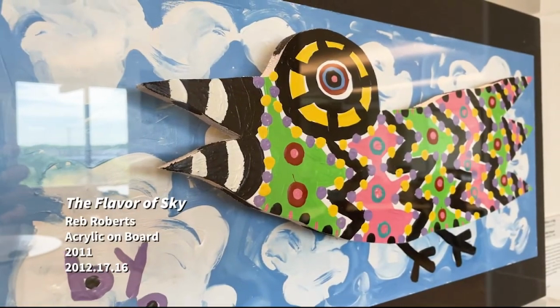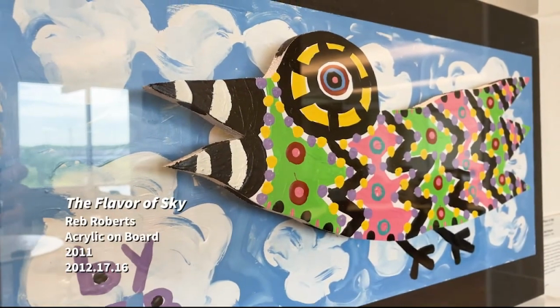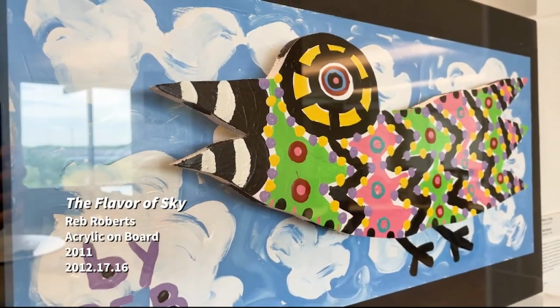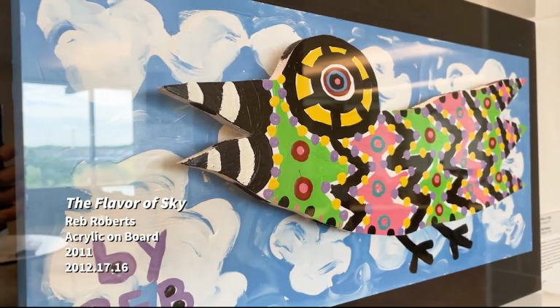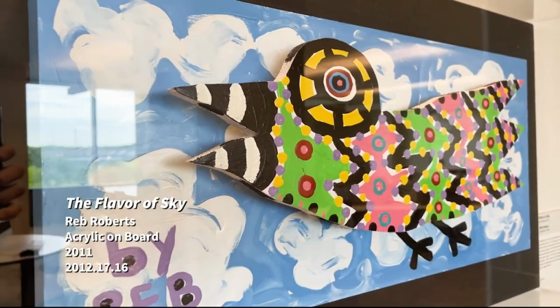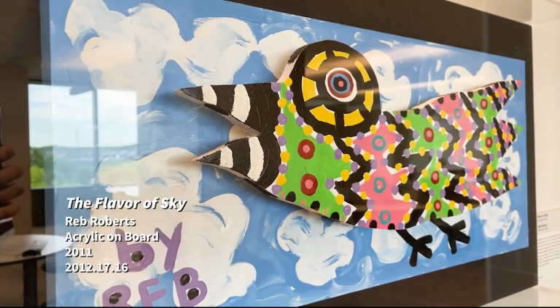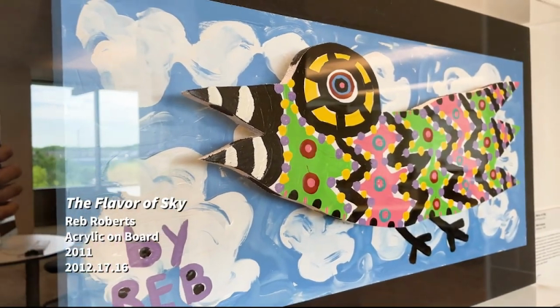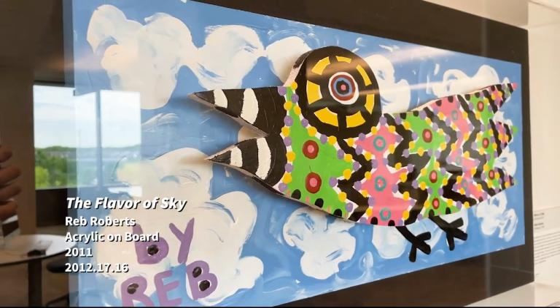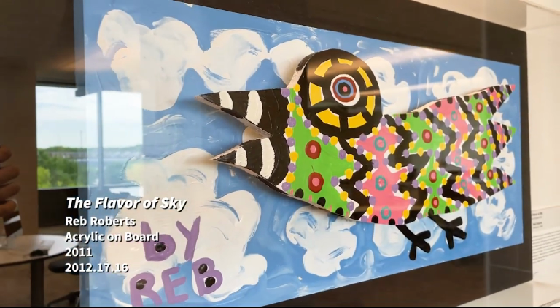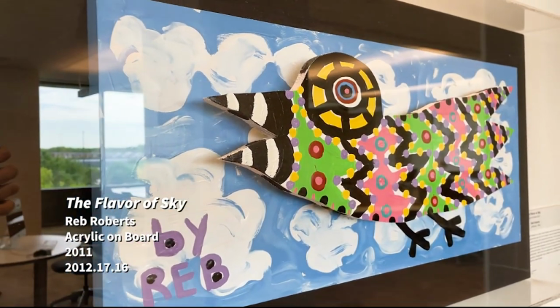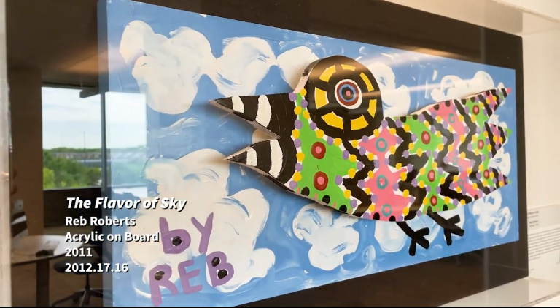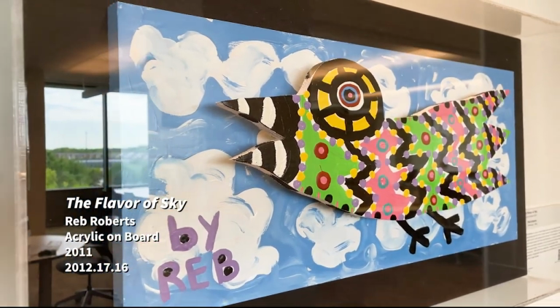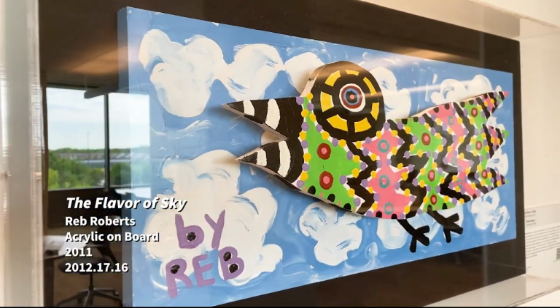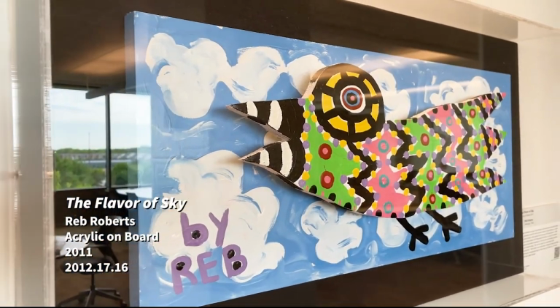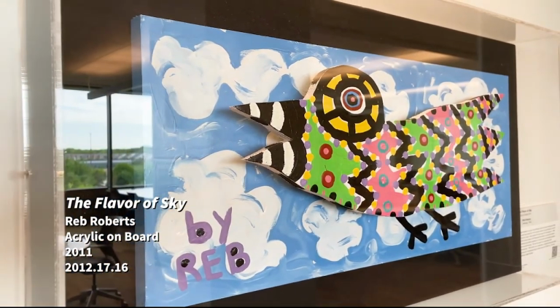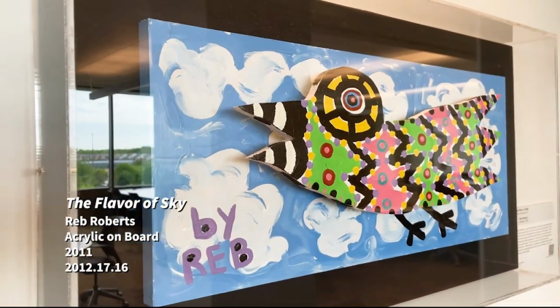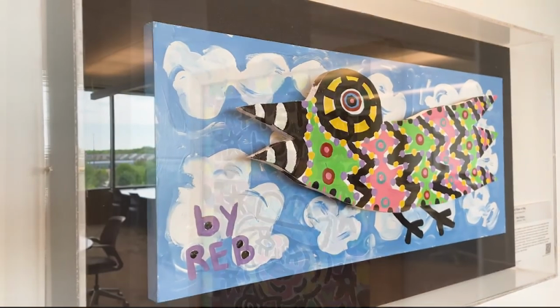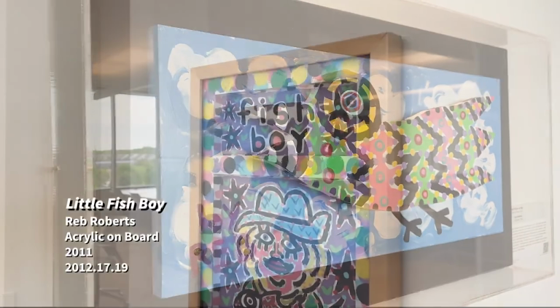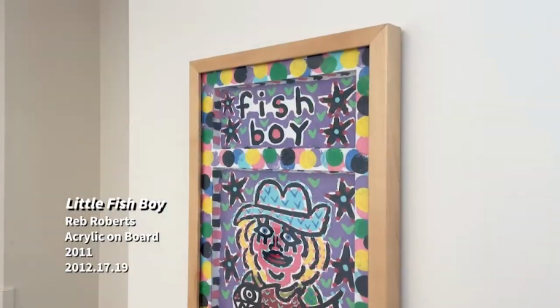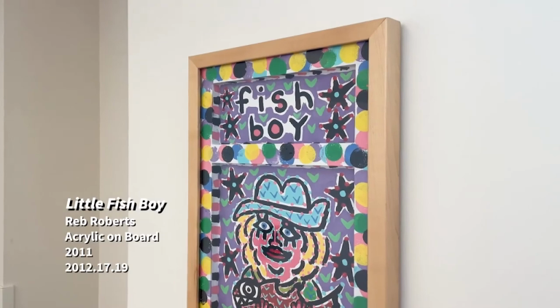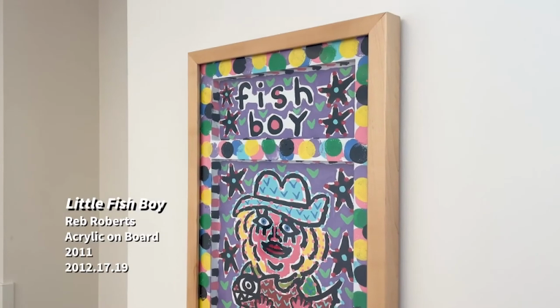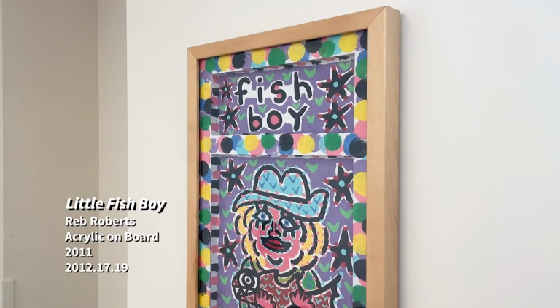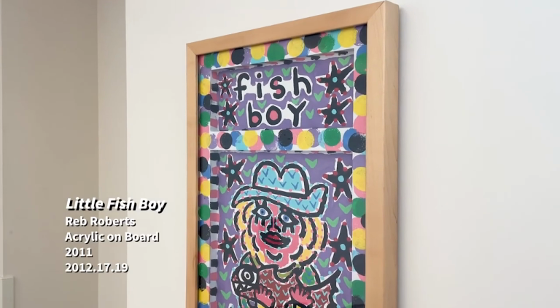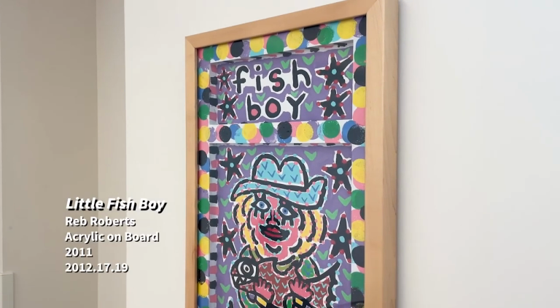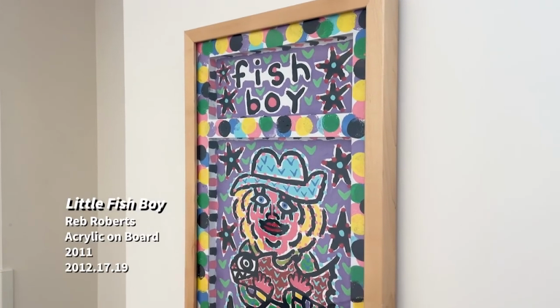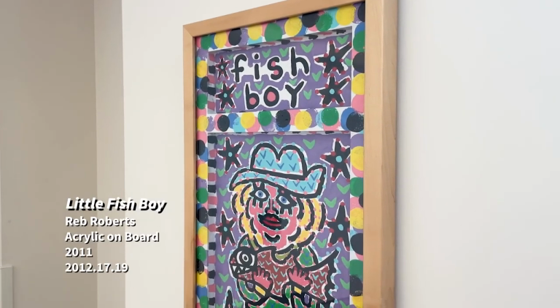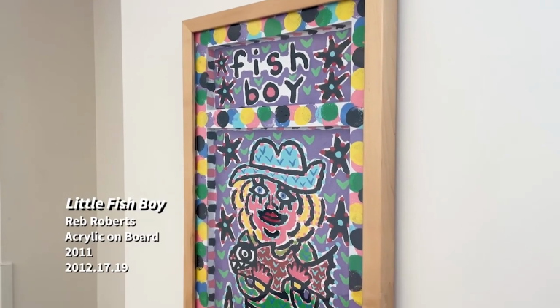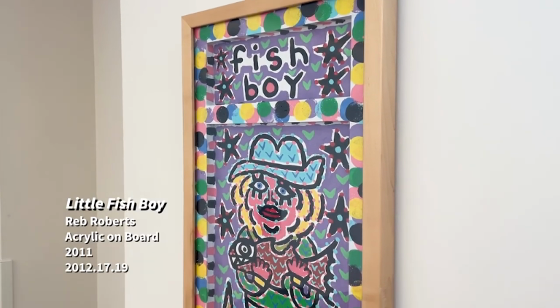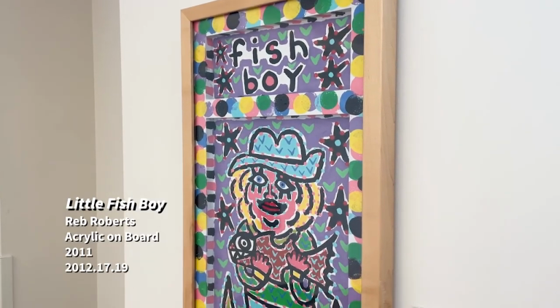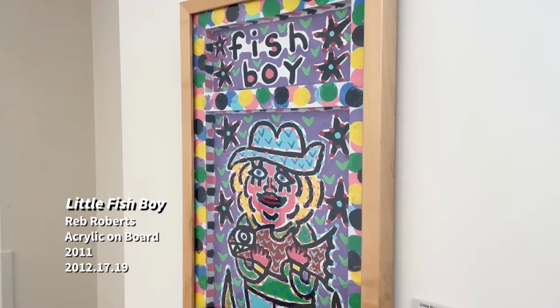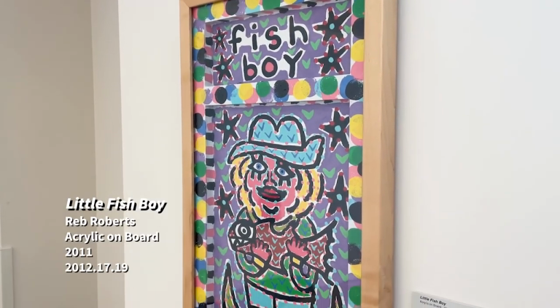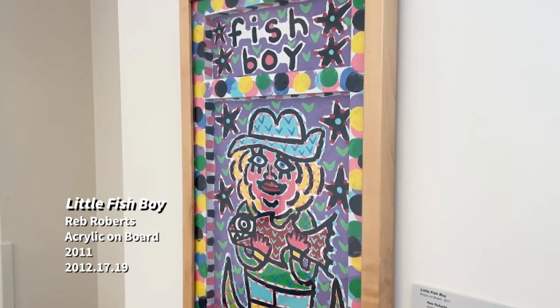For example, throughout the building you'll find work by local artist Reb Roberts, whose recognizable style can be seen in public works all over Grand Rapids.